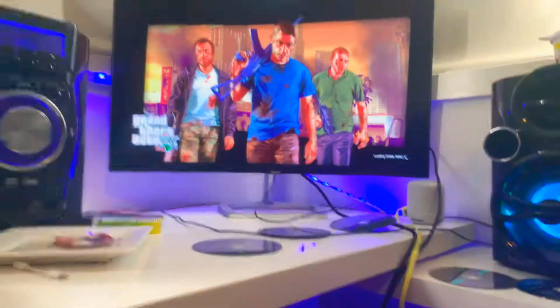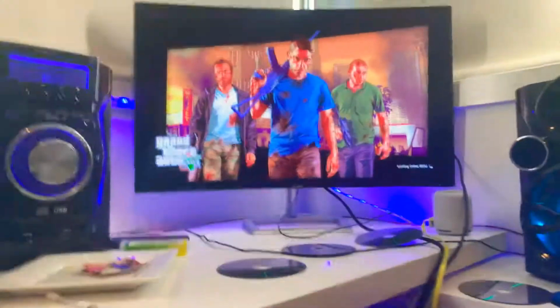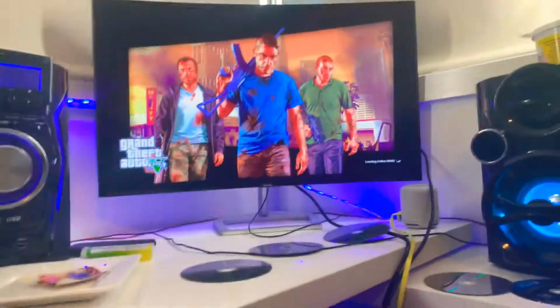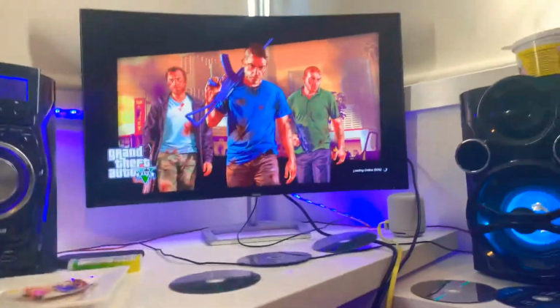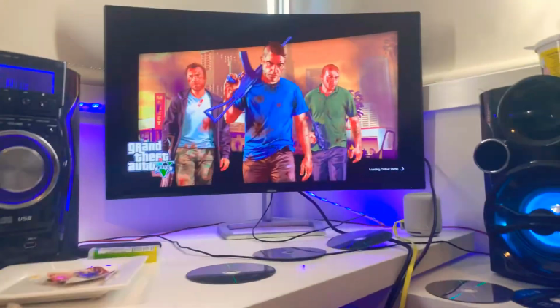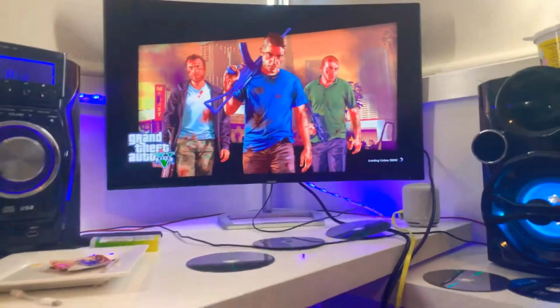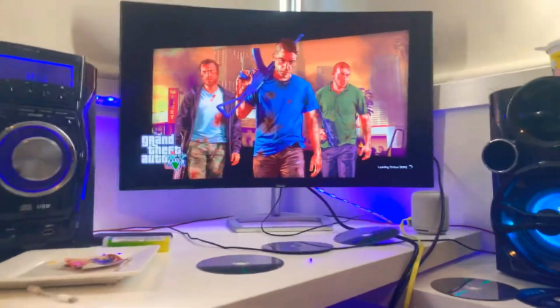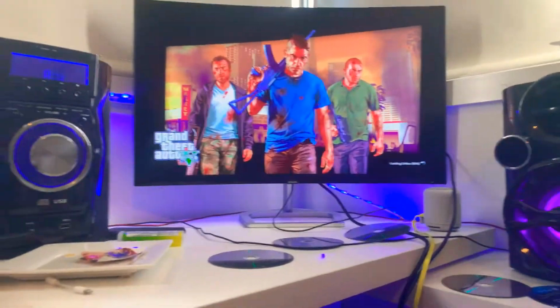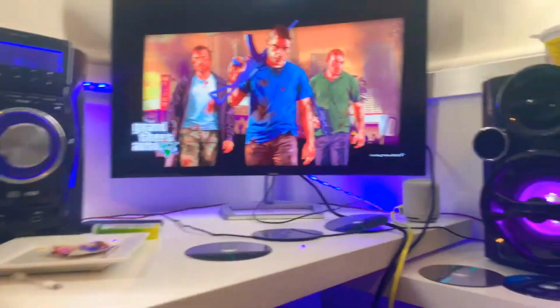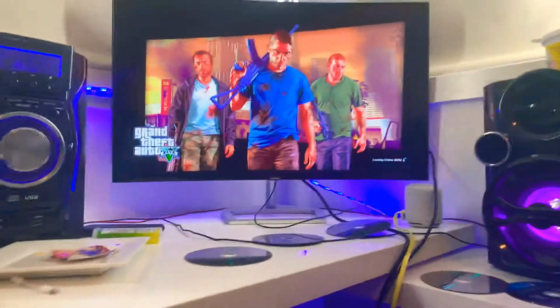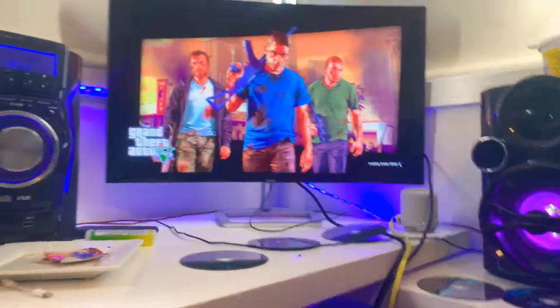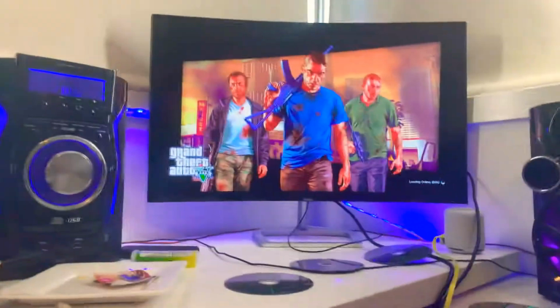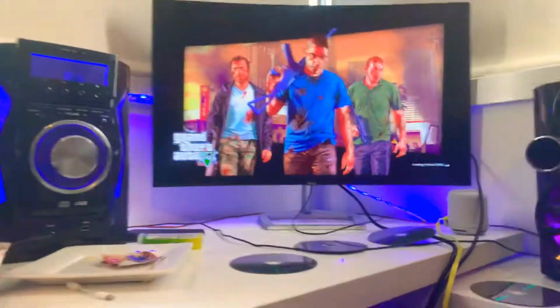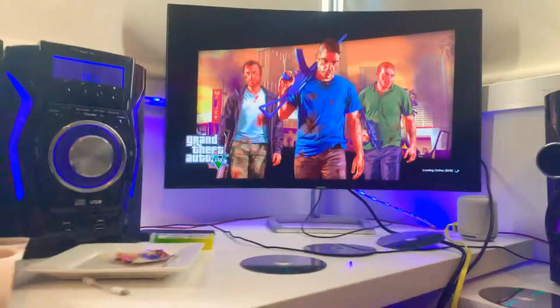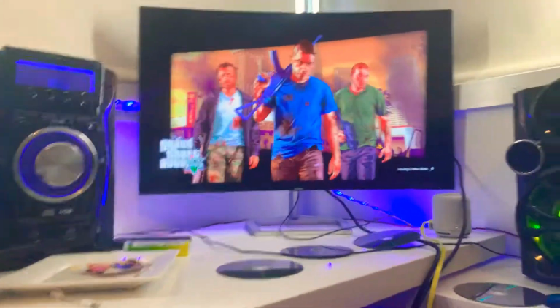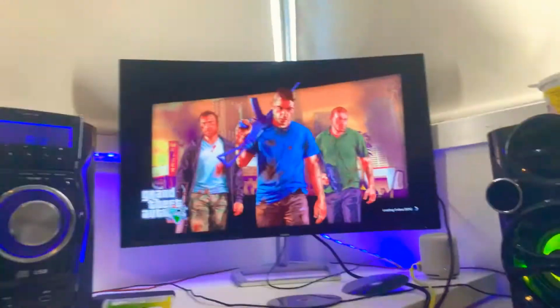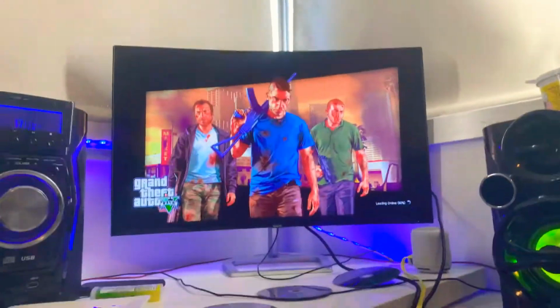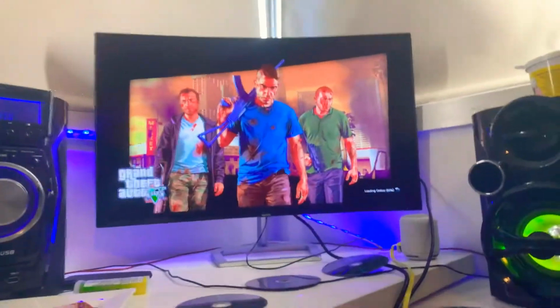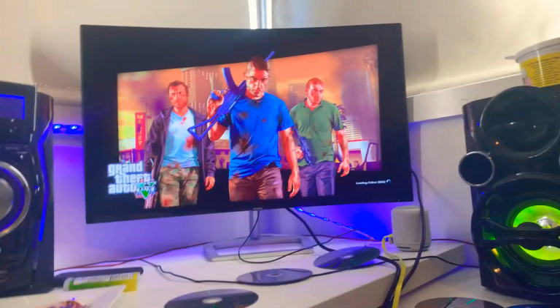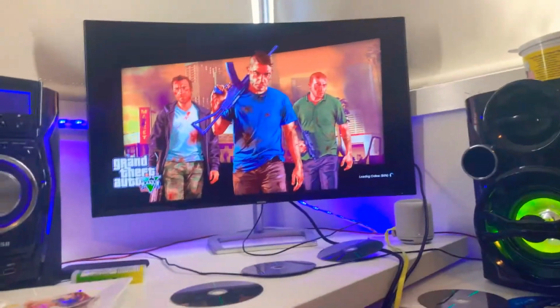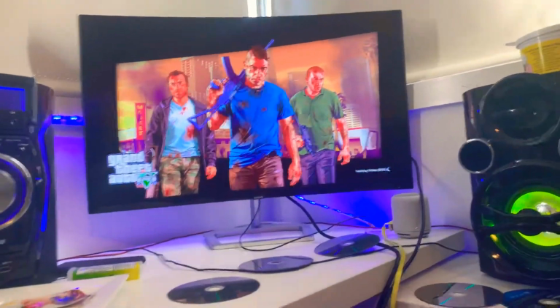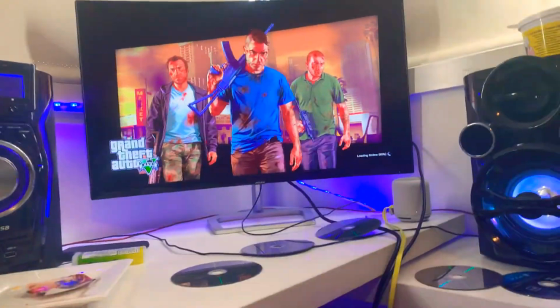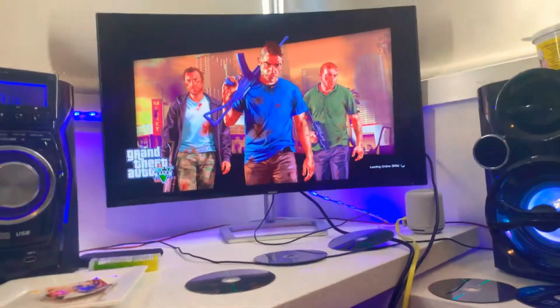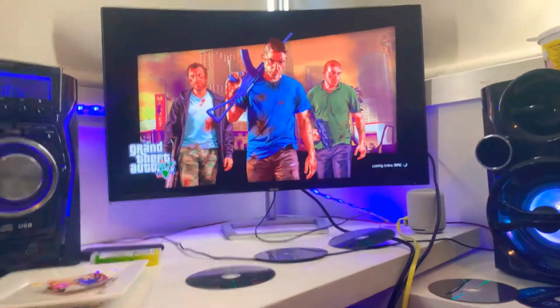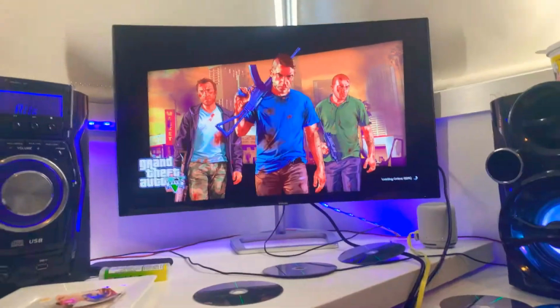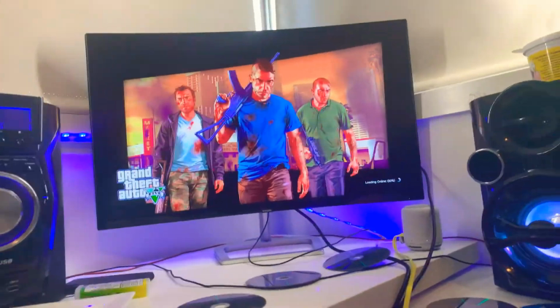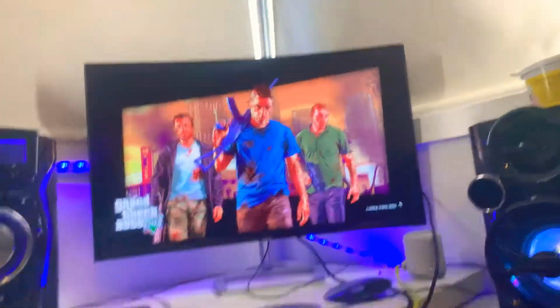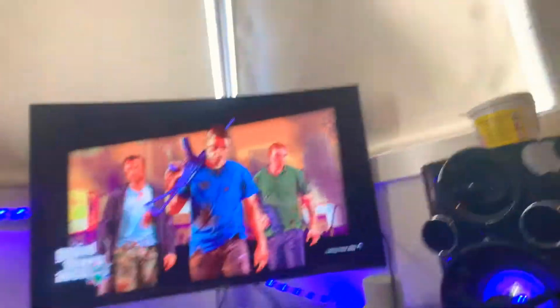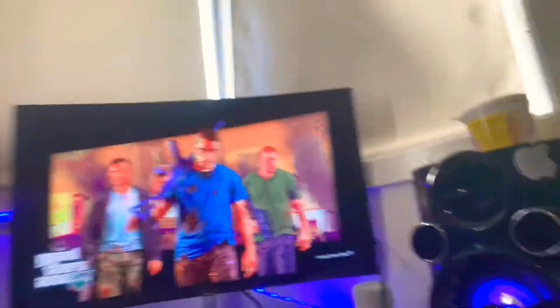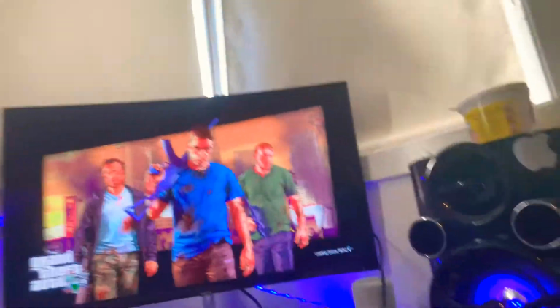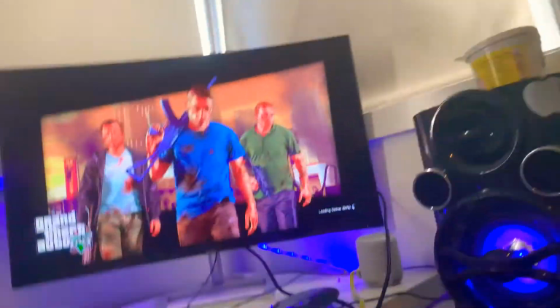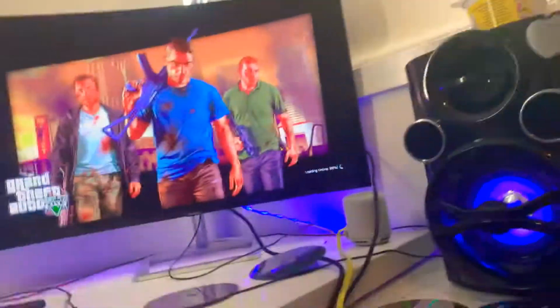What's up guys? It's Ninja underscore Cruiser here with a new setup.